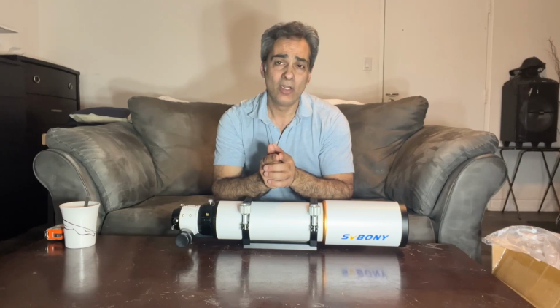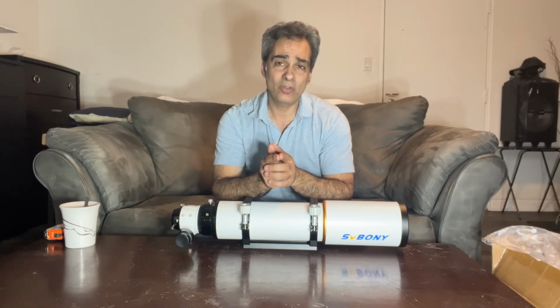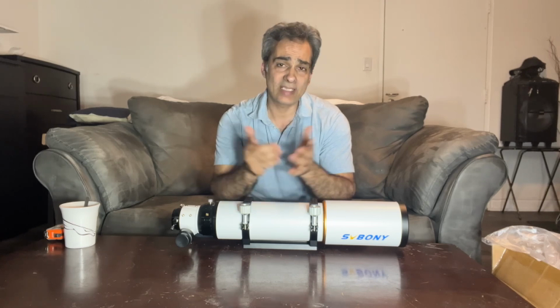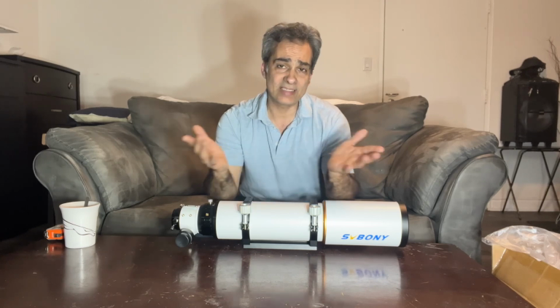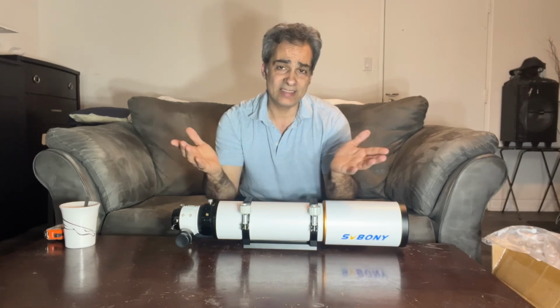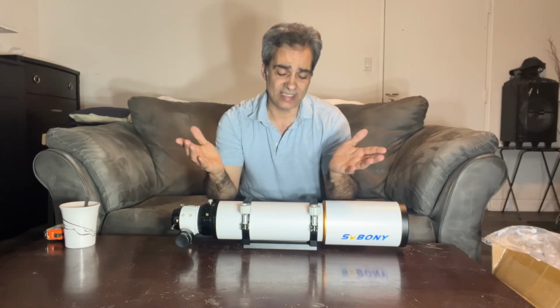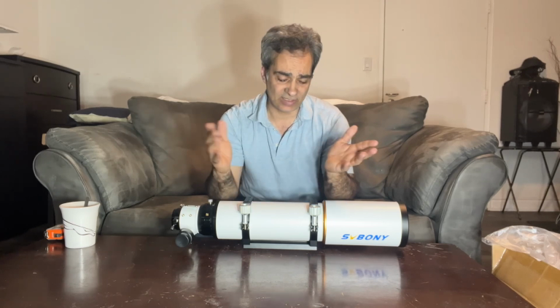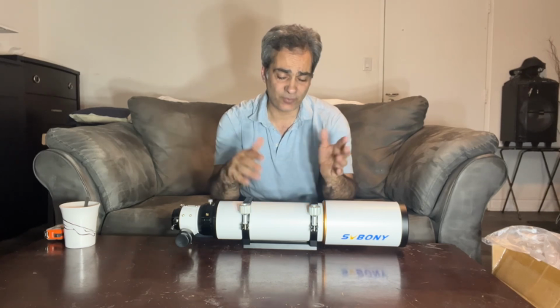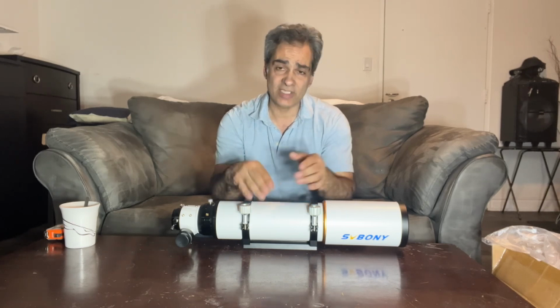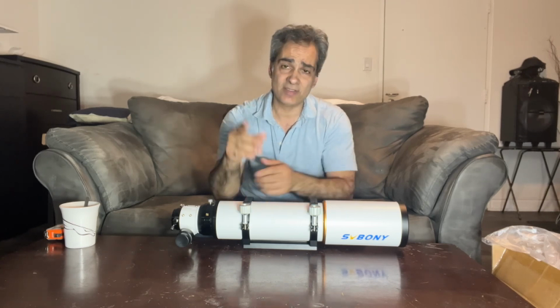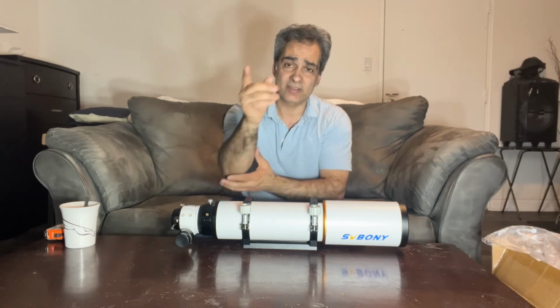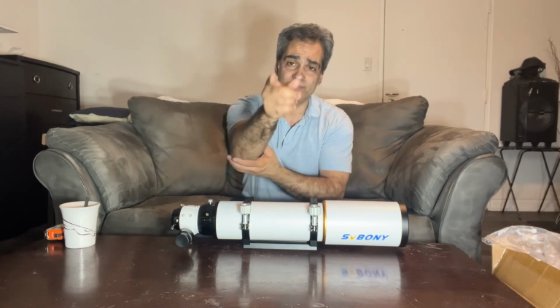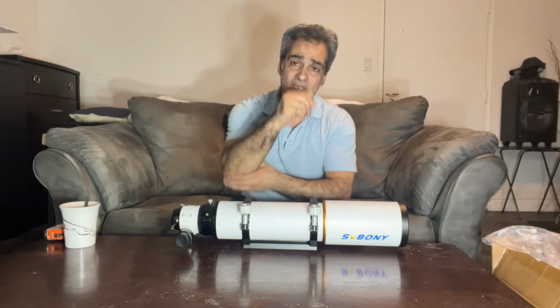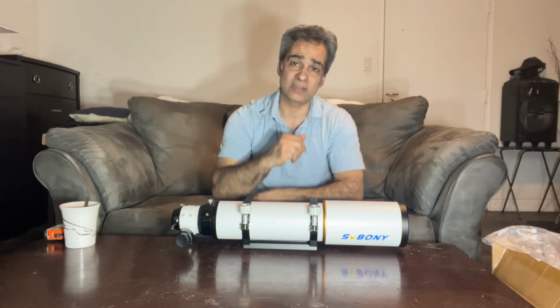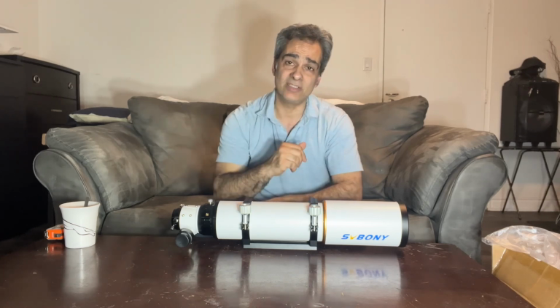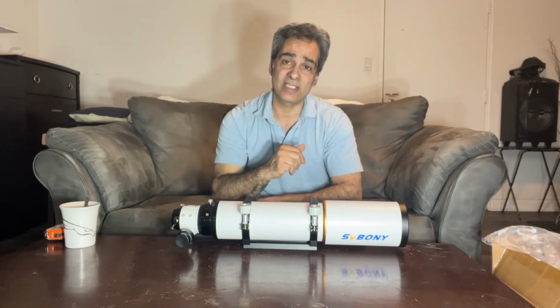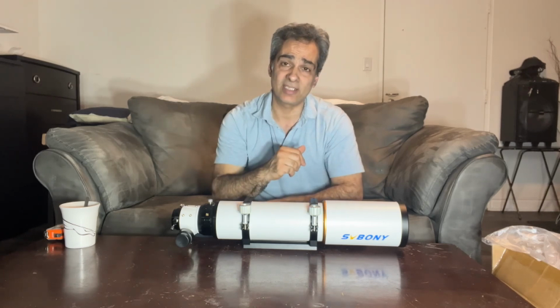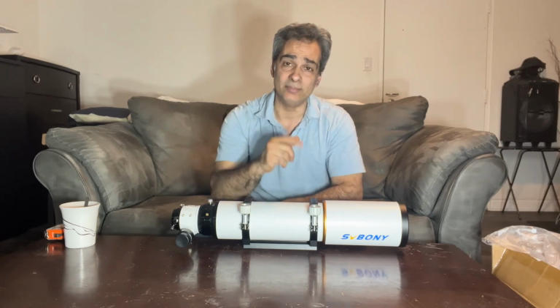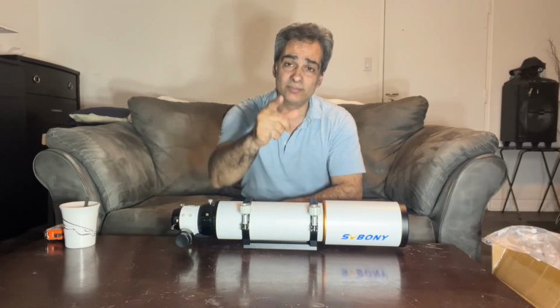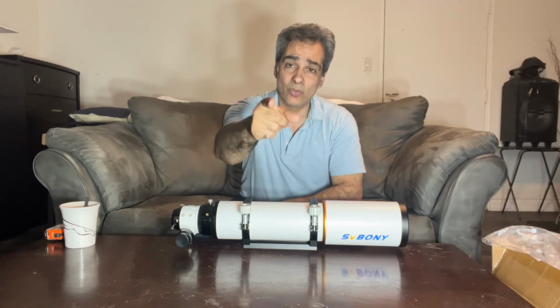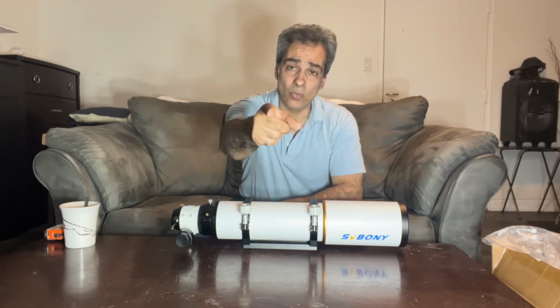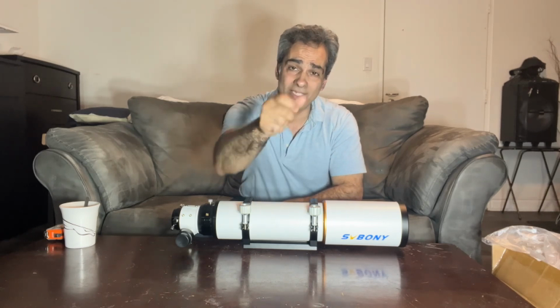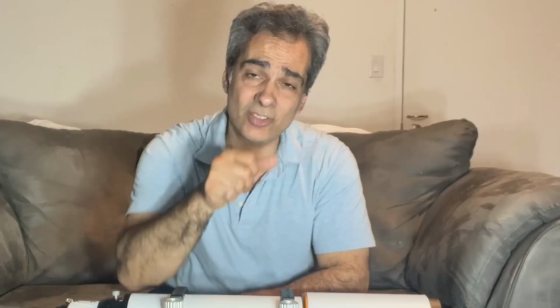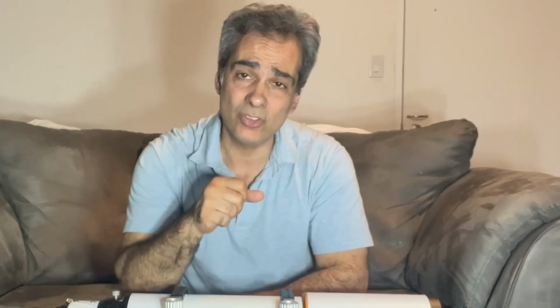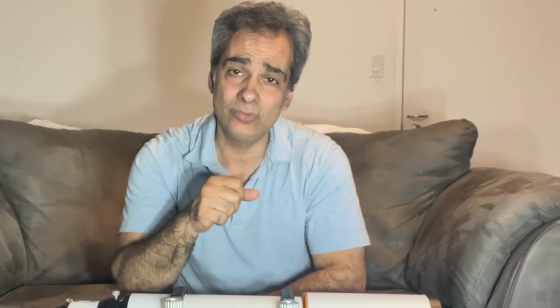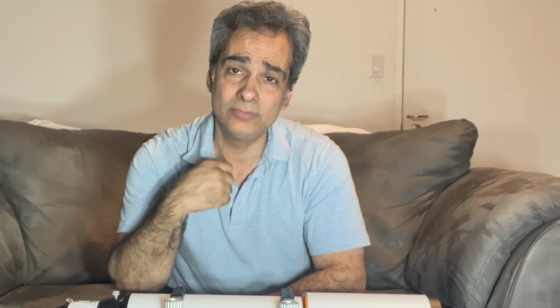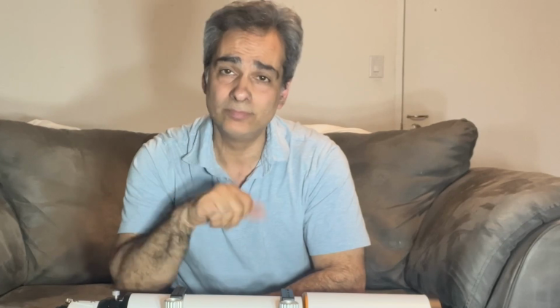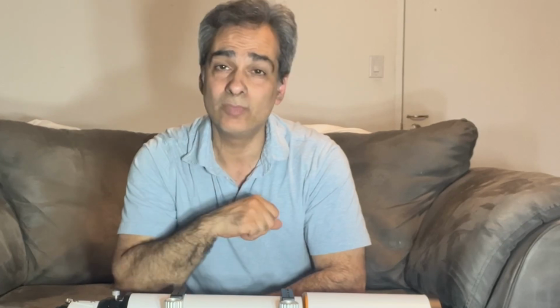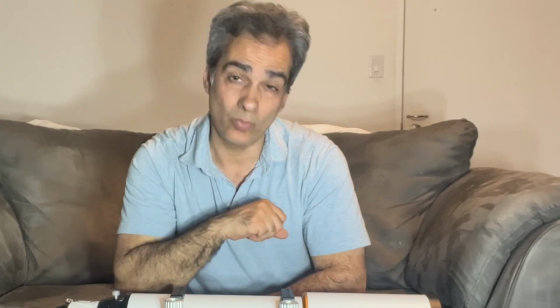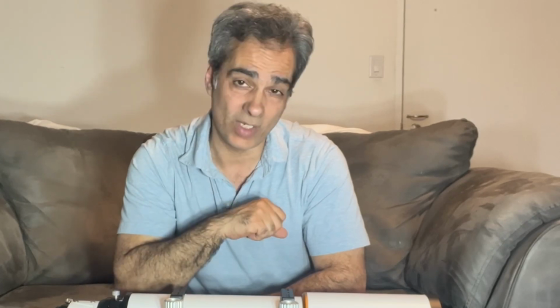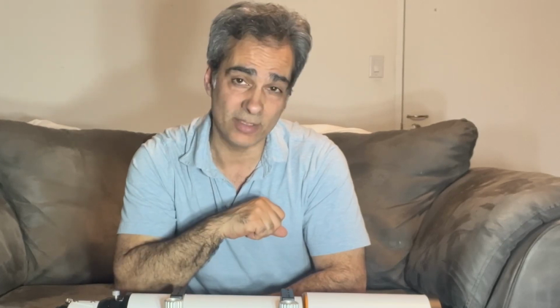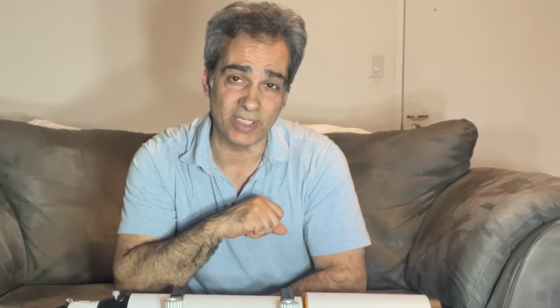Okay guys, that's it for this one. I'll see you next time.